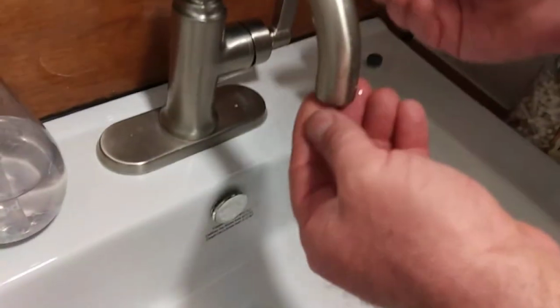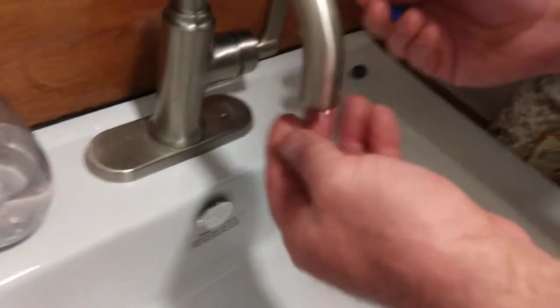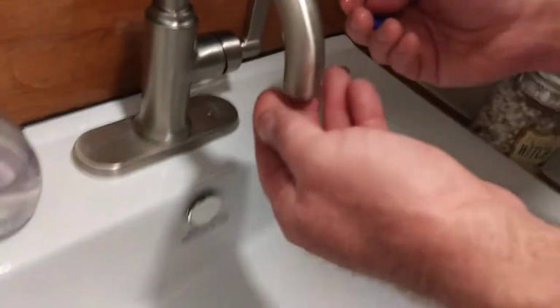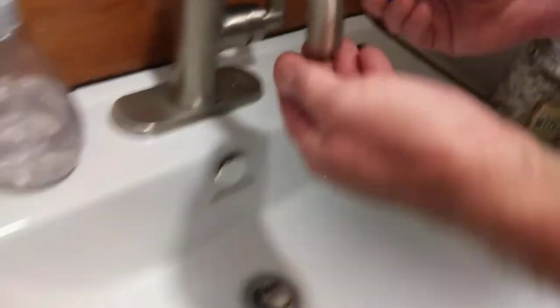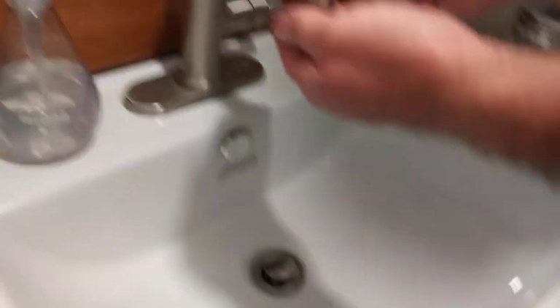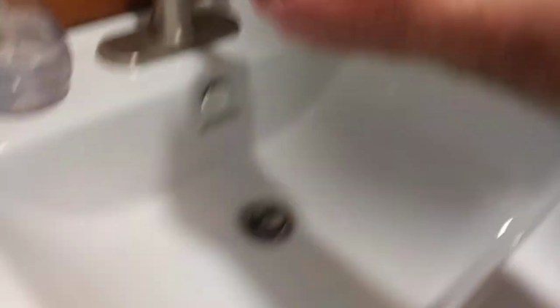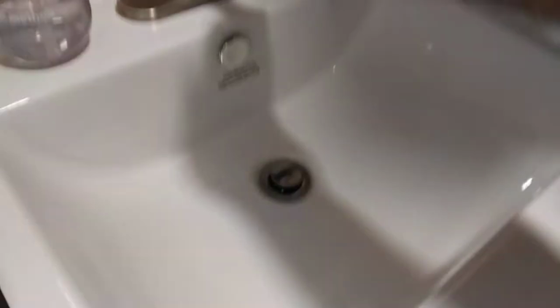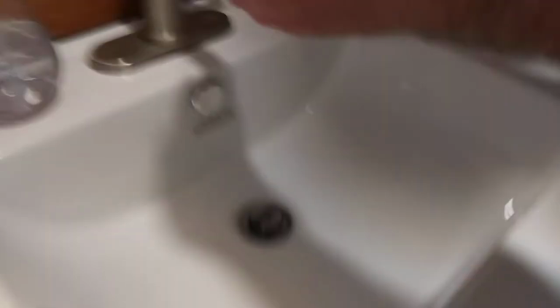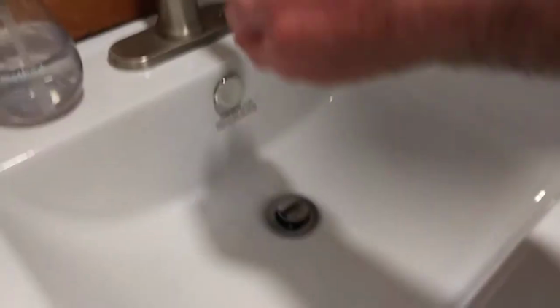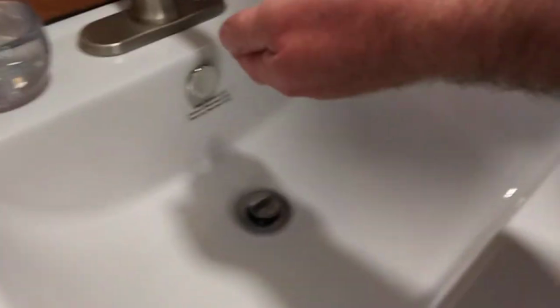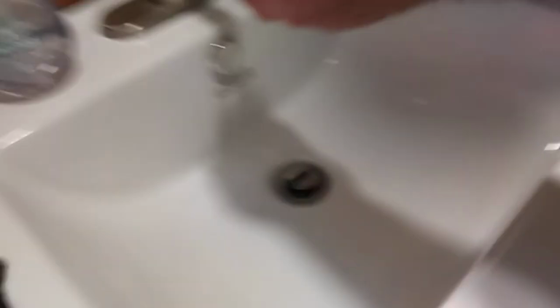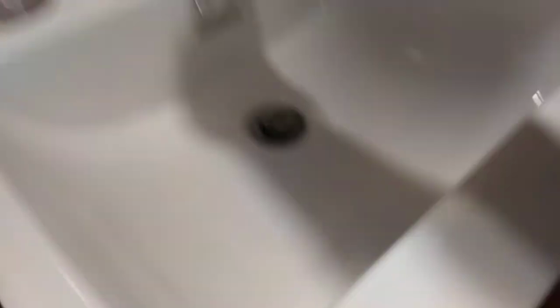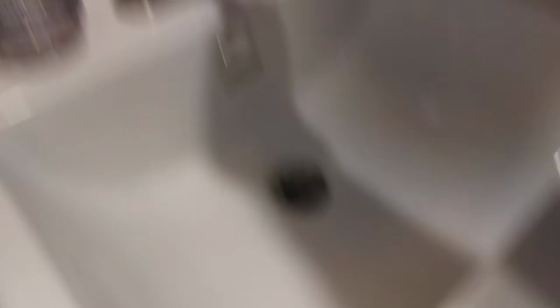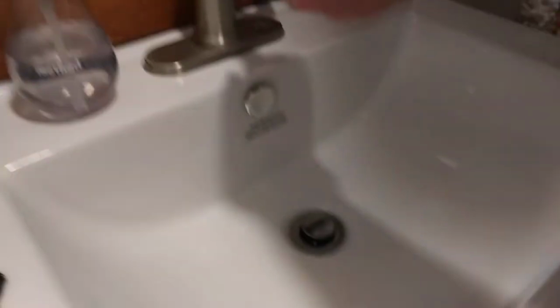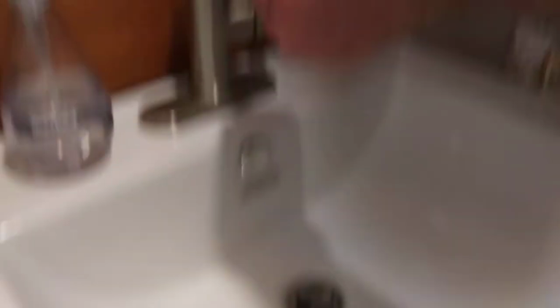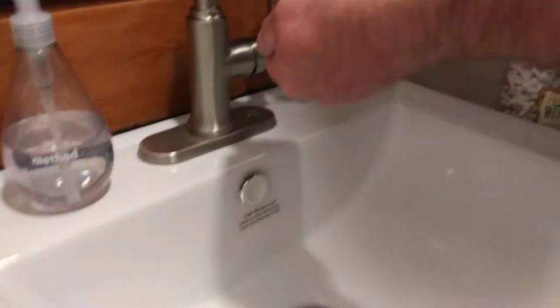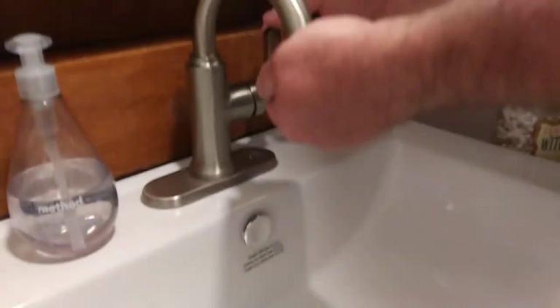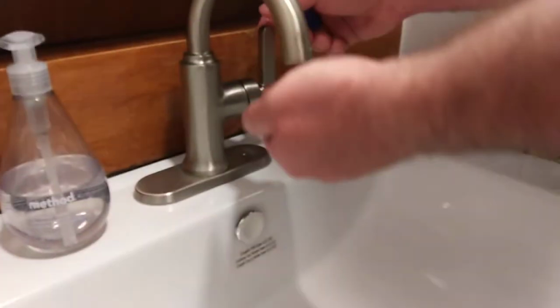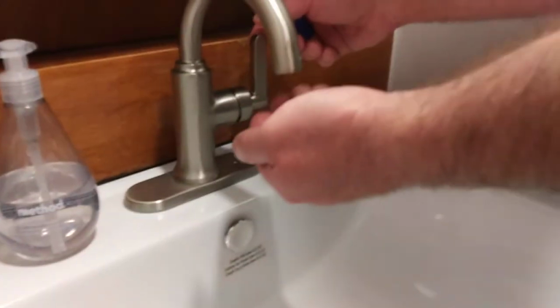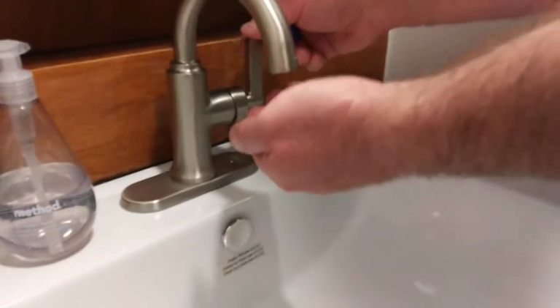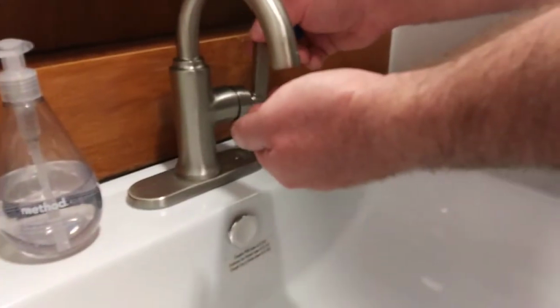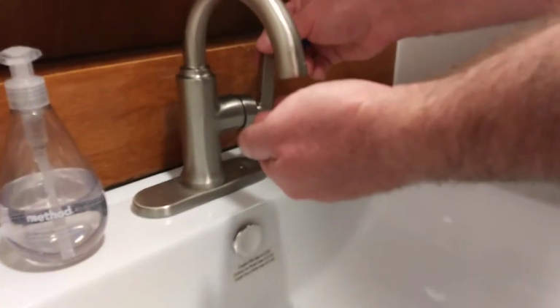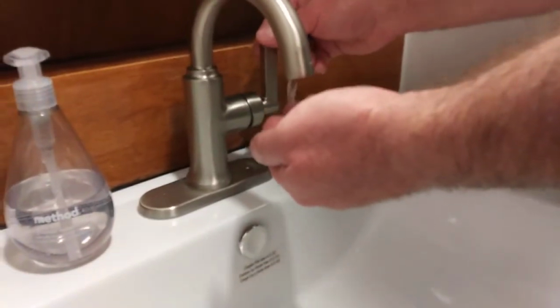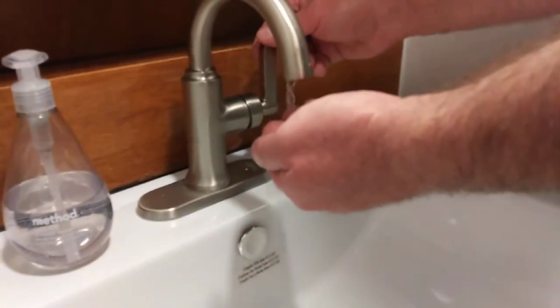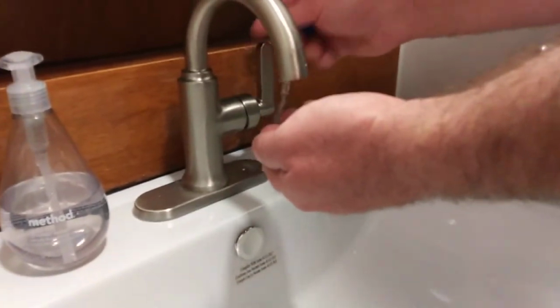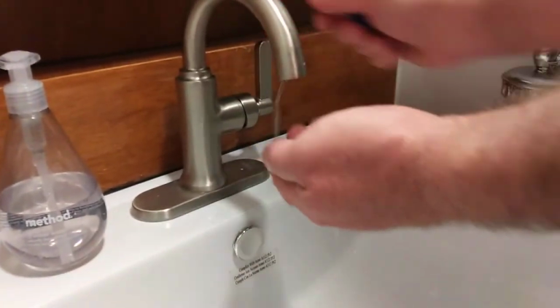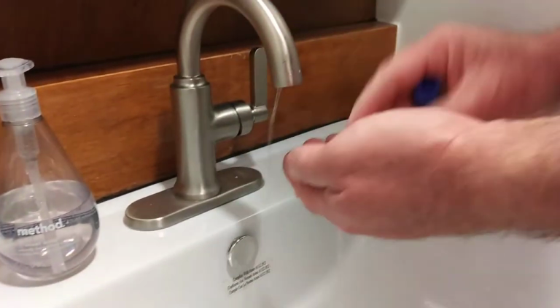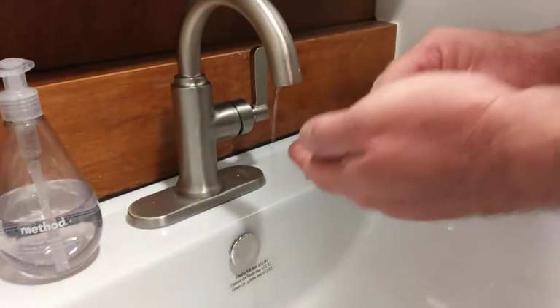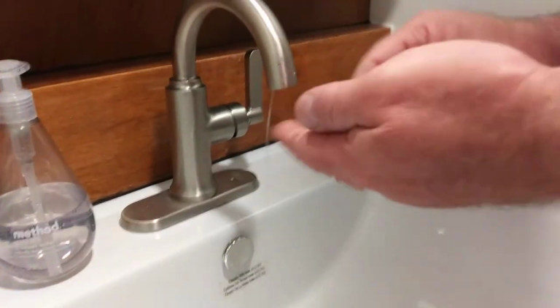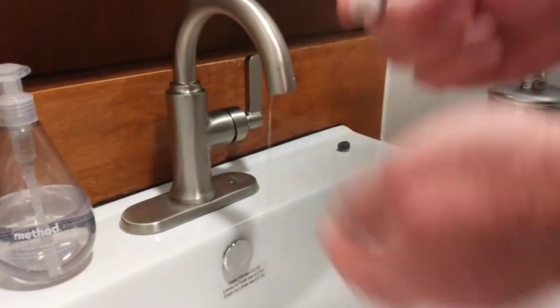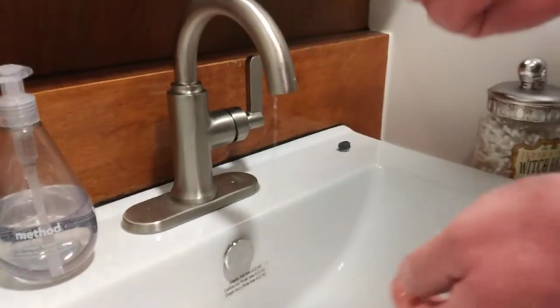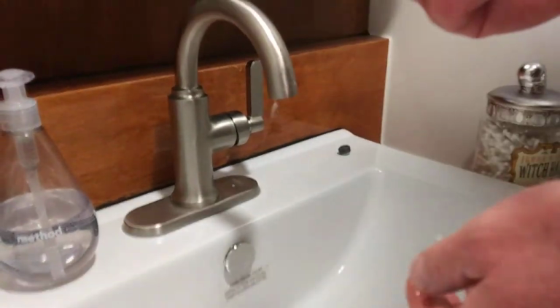If the old aerator doesn't pop out, just put your hand there. You can turn it on a little bit and it'll push it right out.